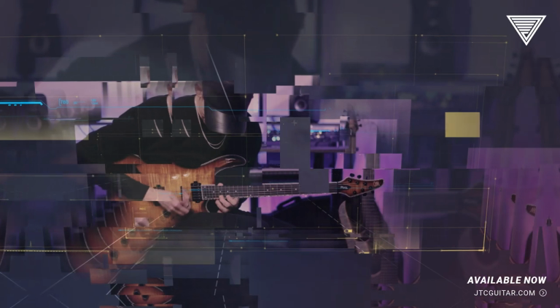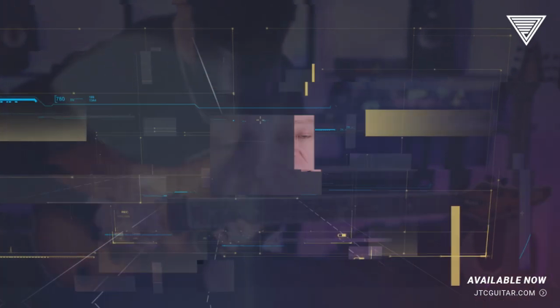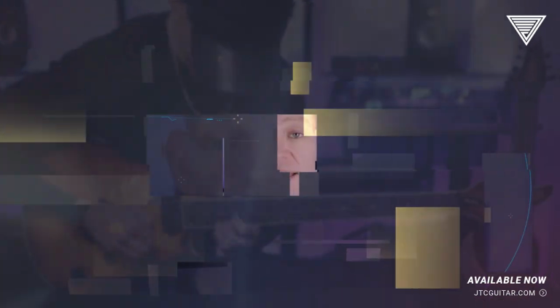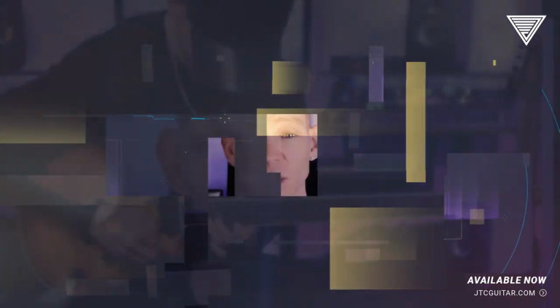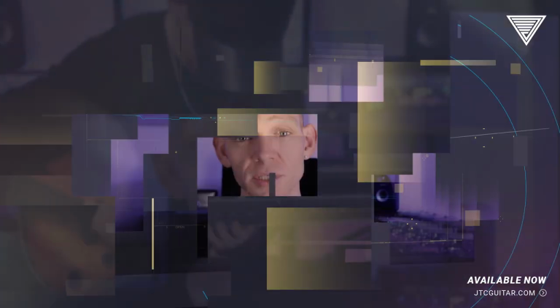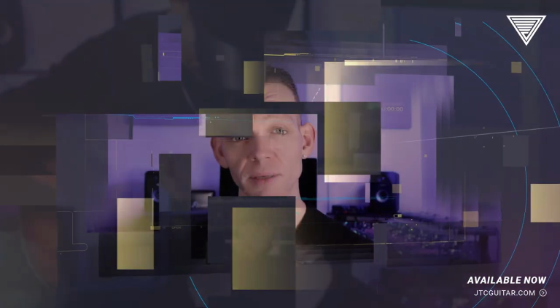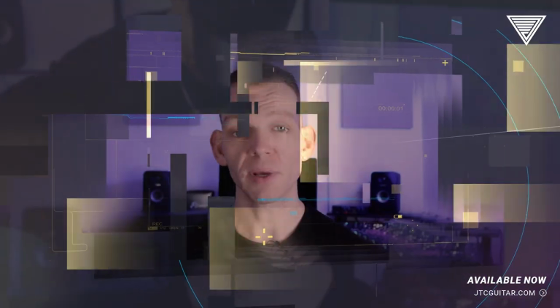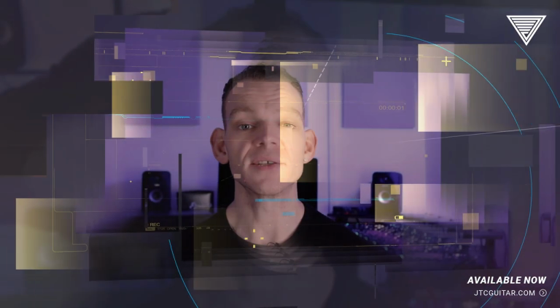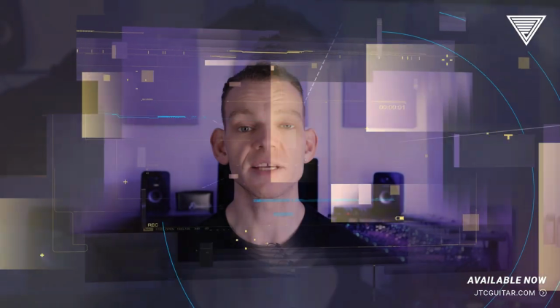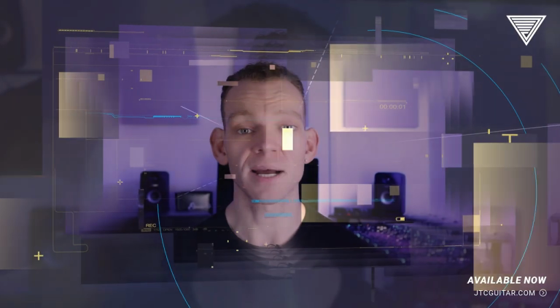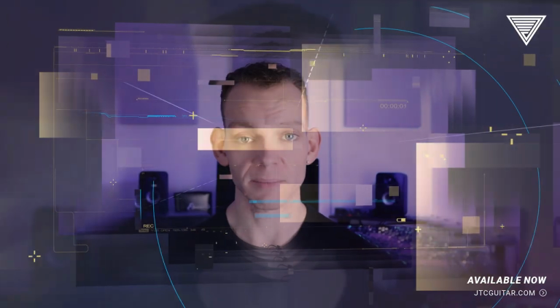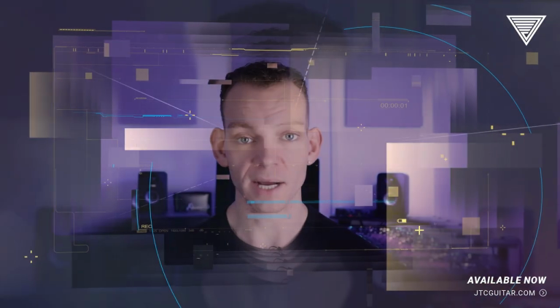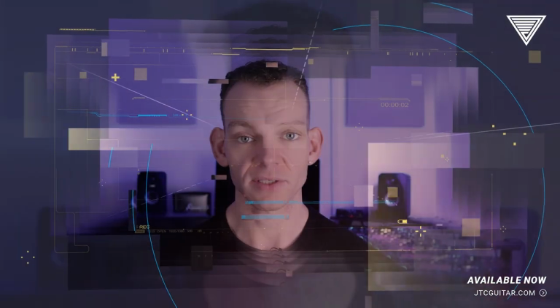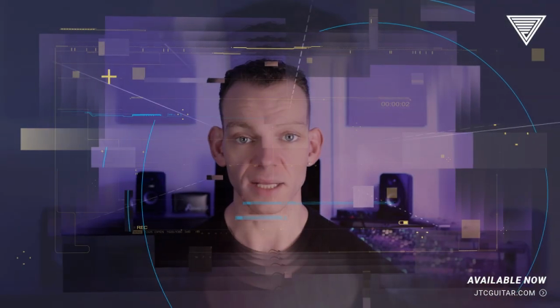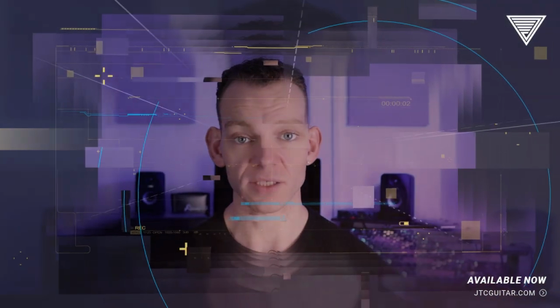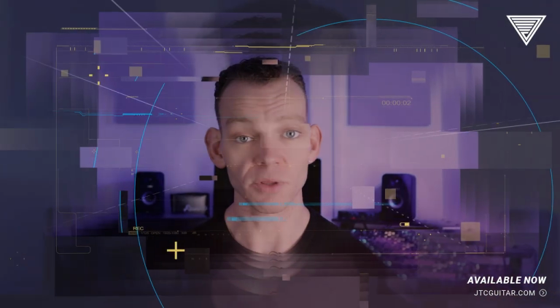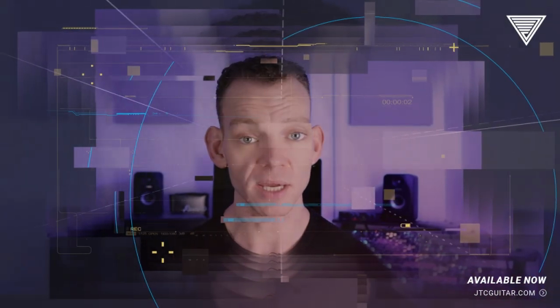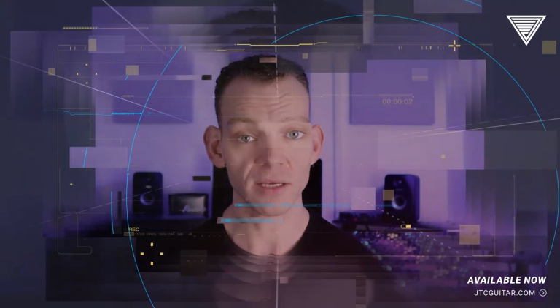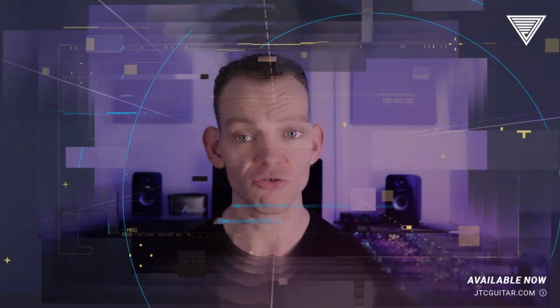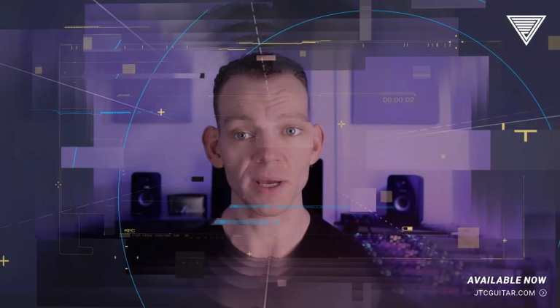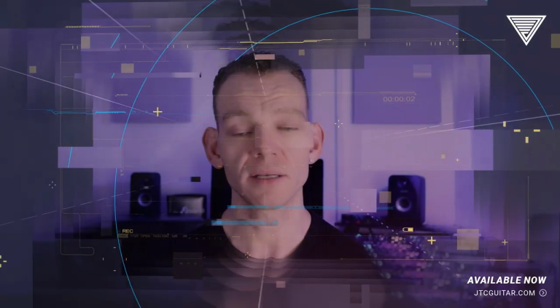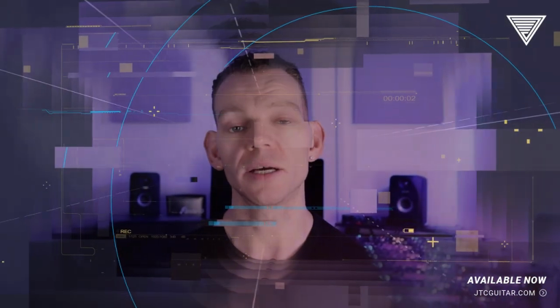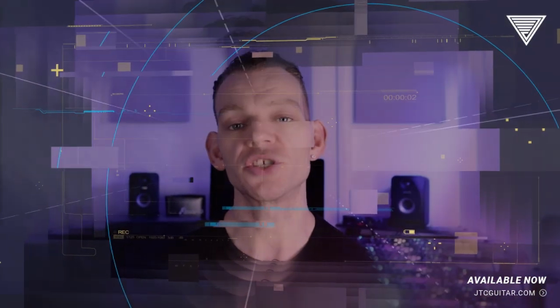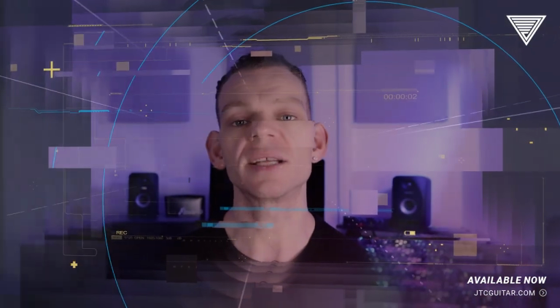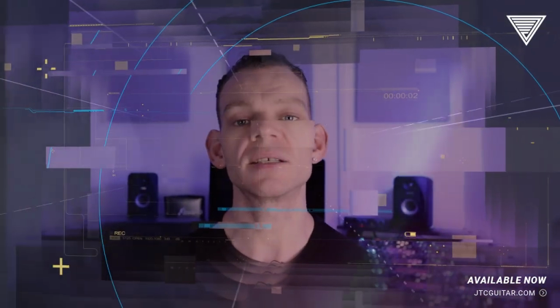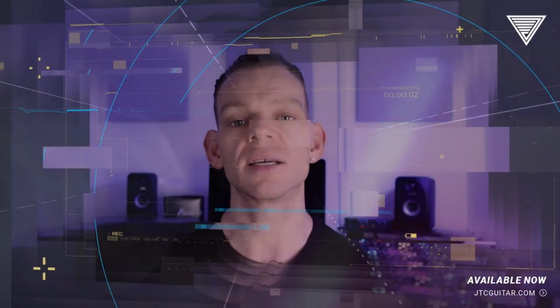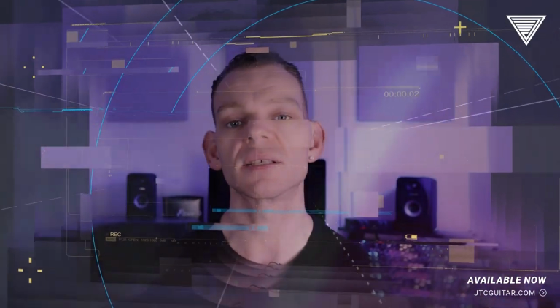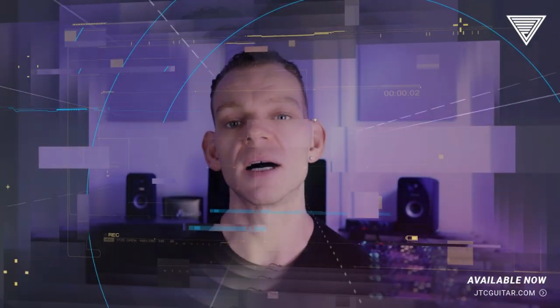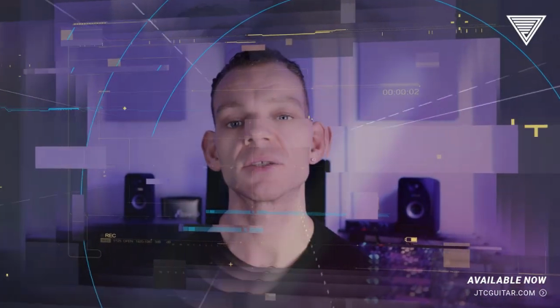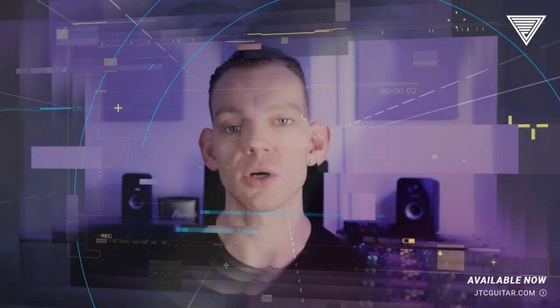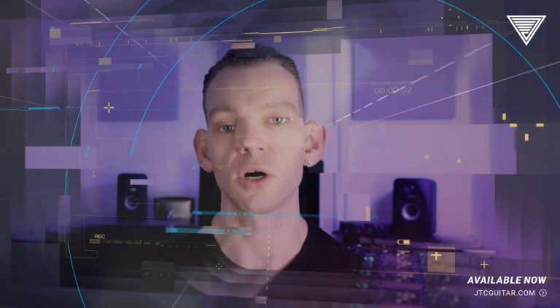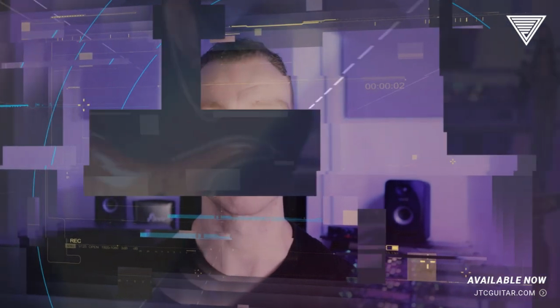Get the Alternate Picking Schematic Masterclass with me, Treme, at jtcguitar.com.